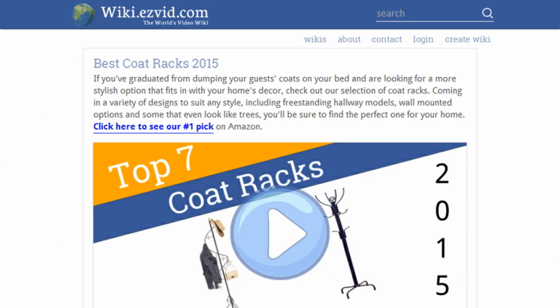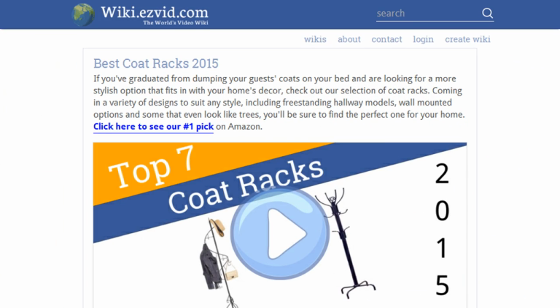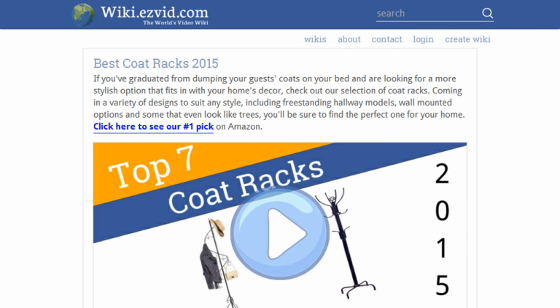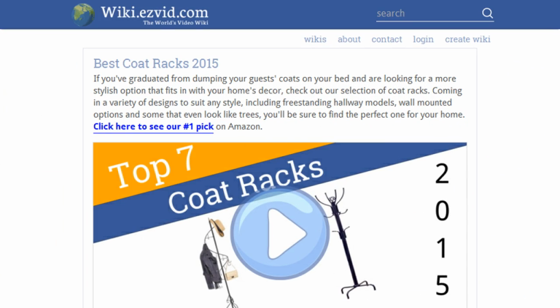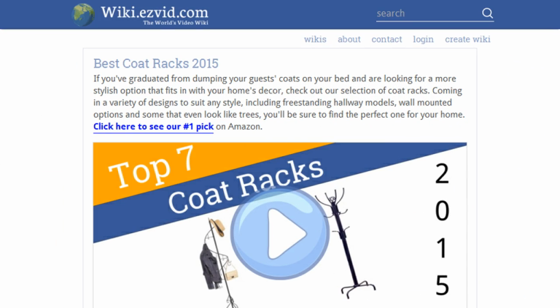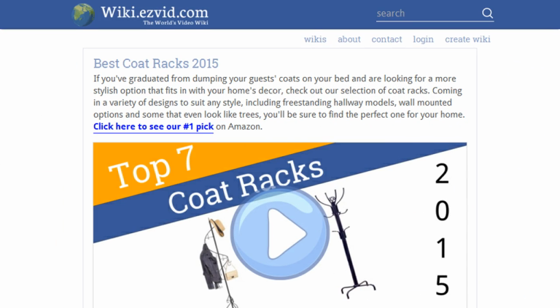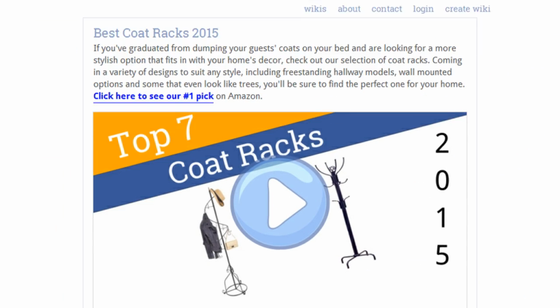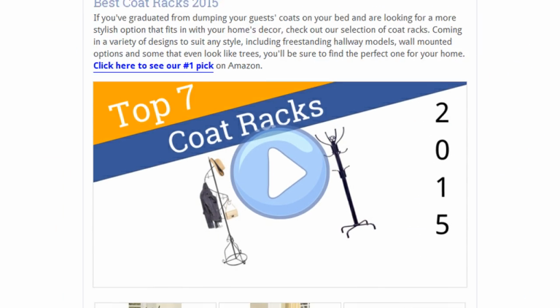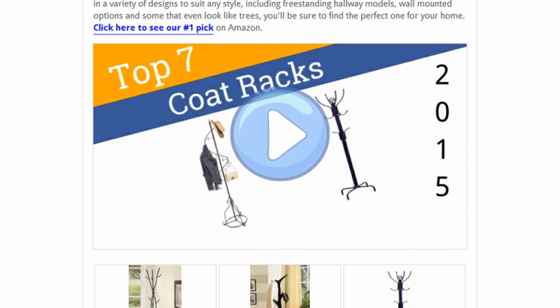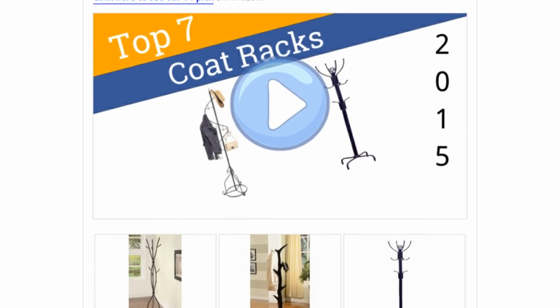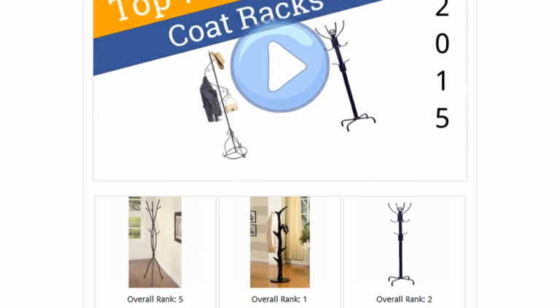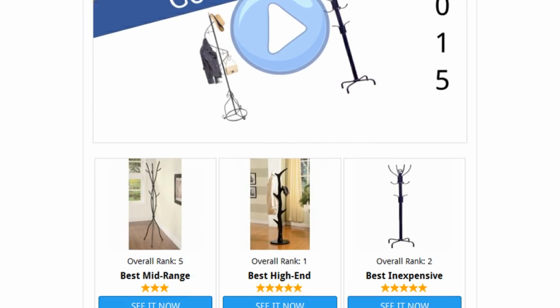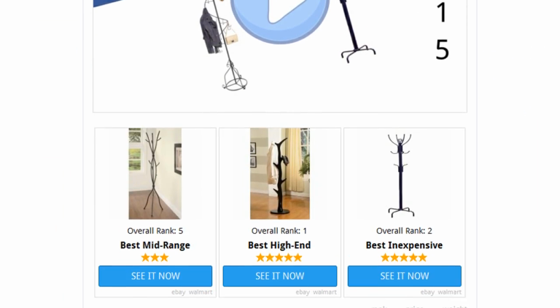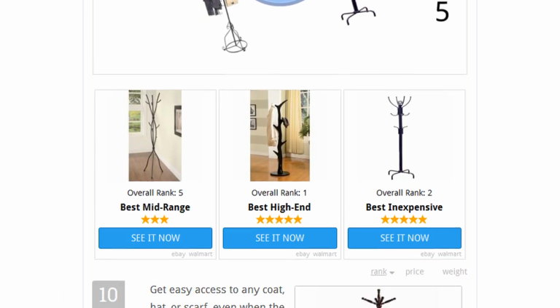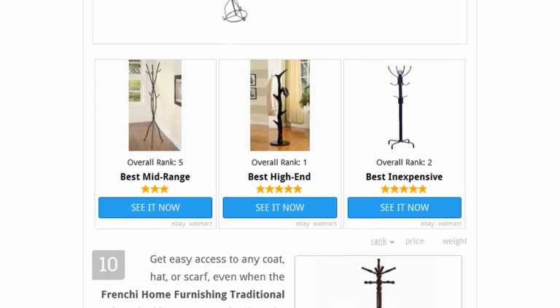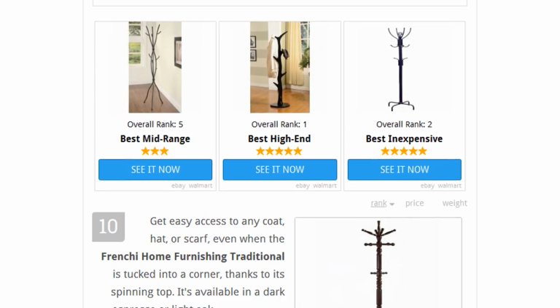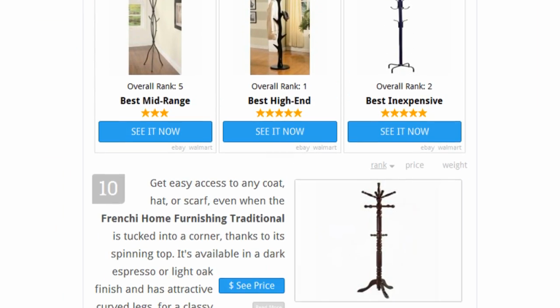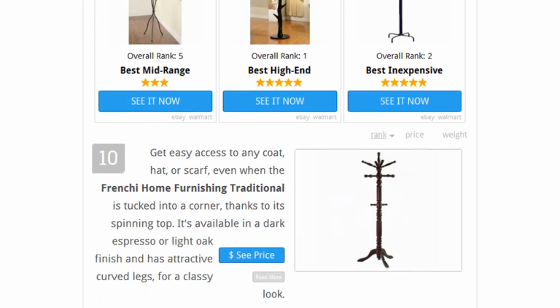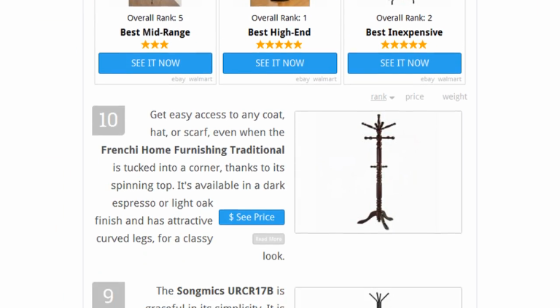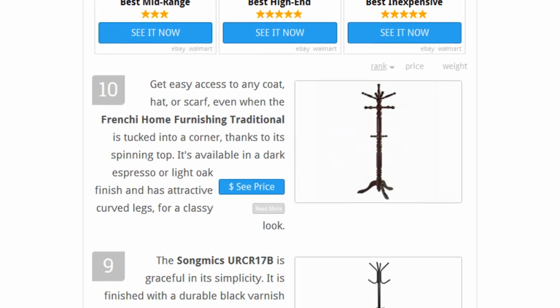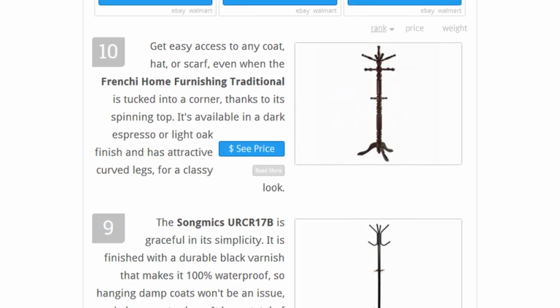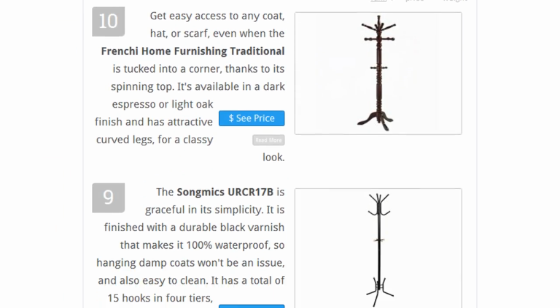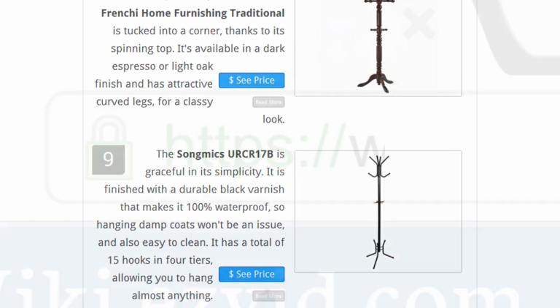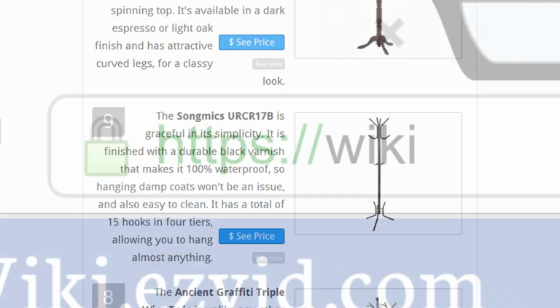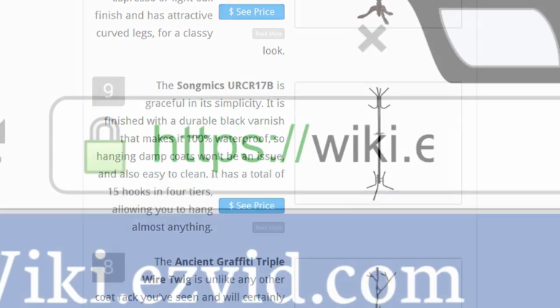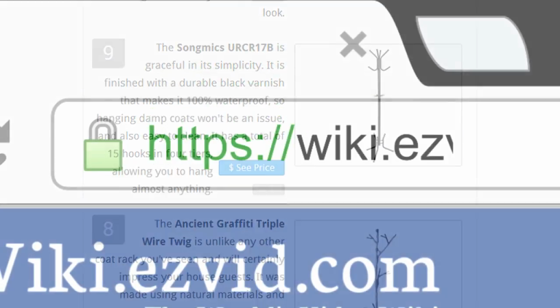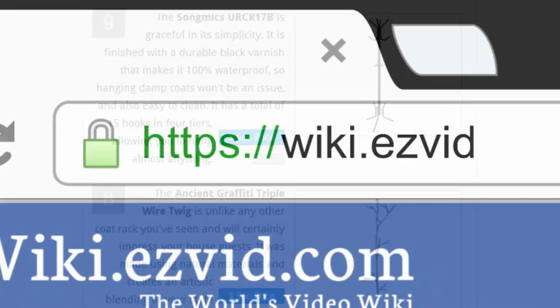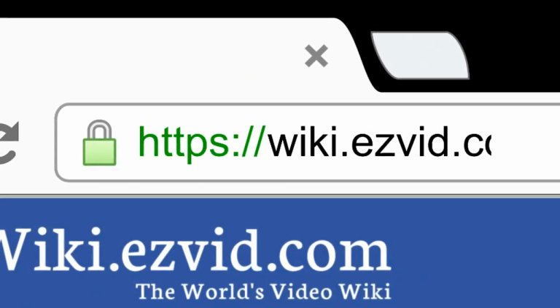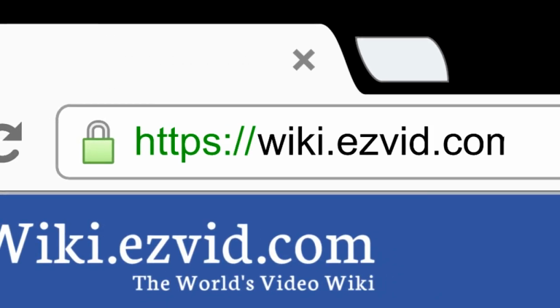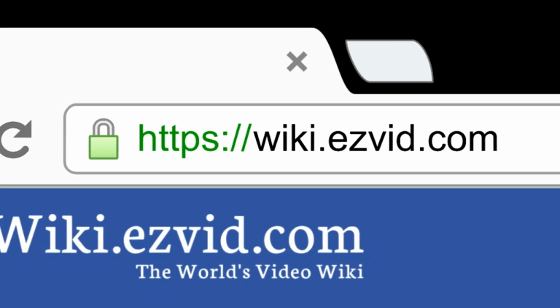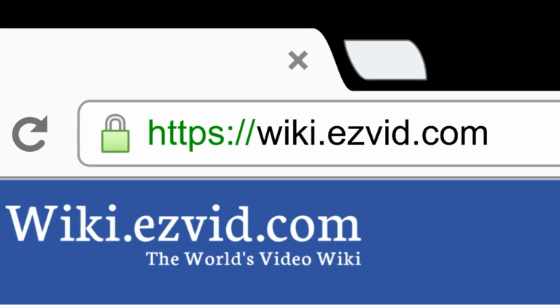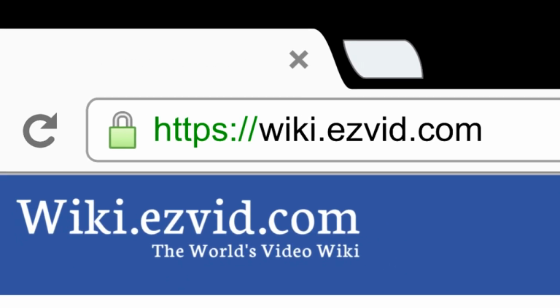To see all this stuff, go to wiki.easyvid.com and search for coat racks, or click beneath this video.